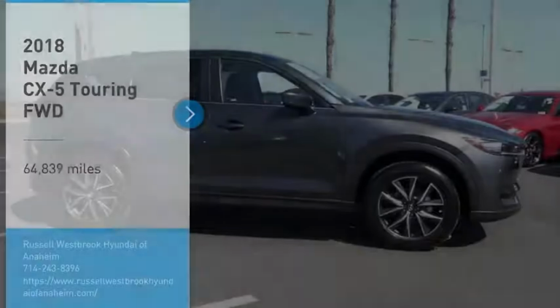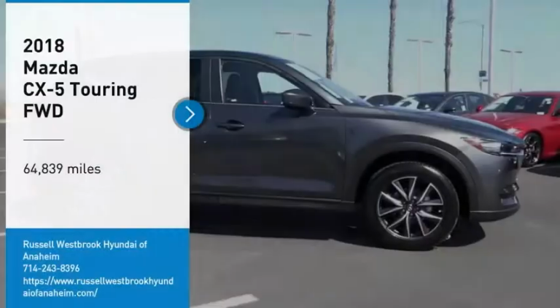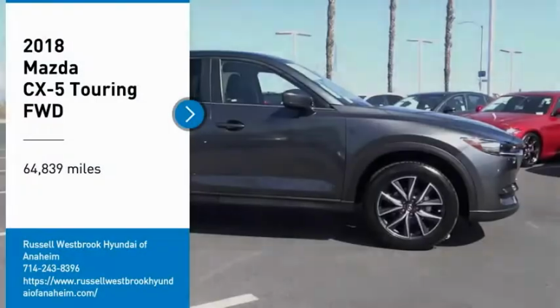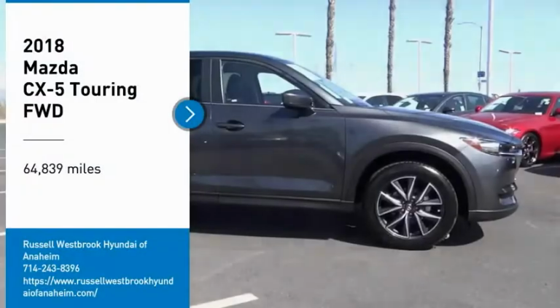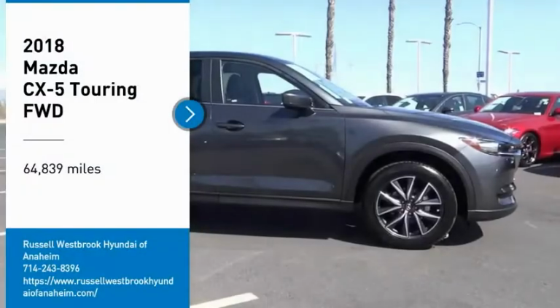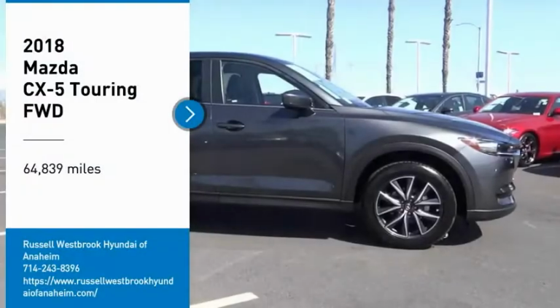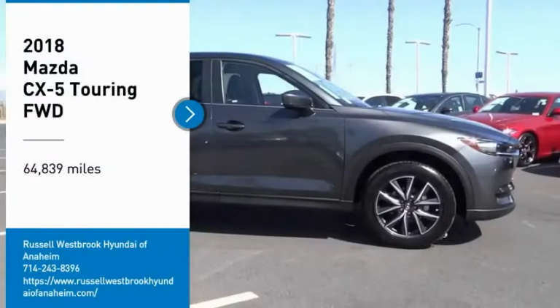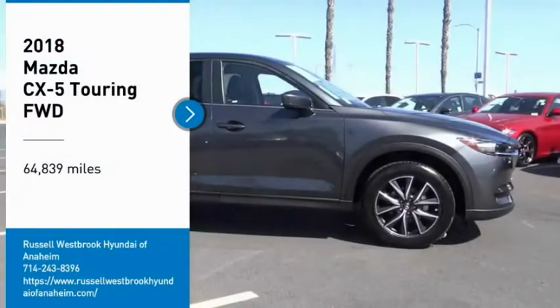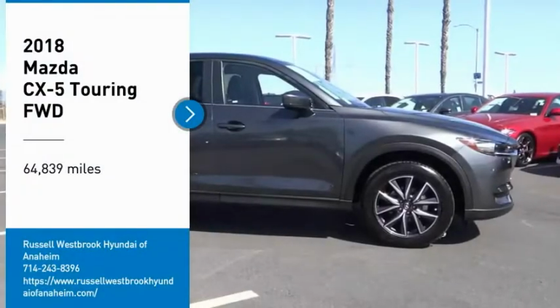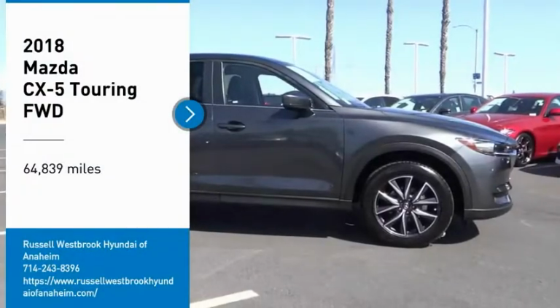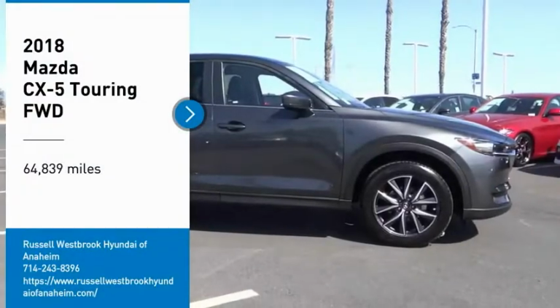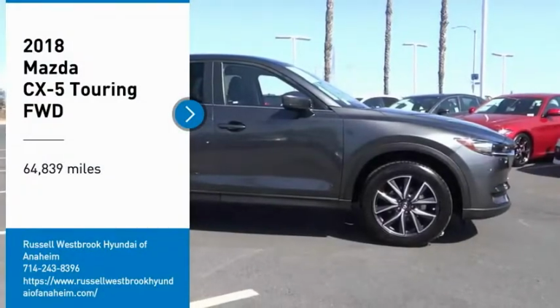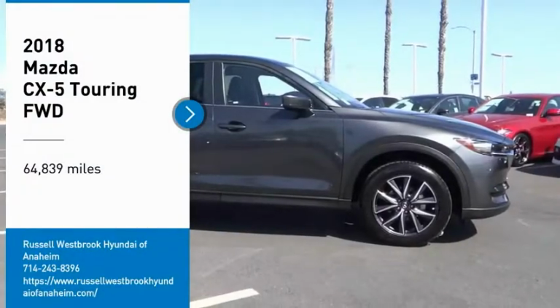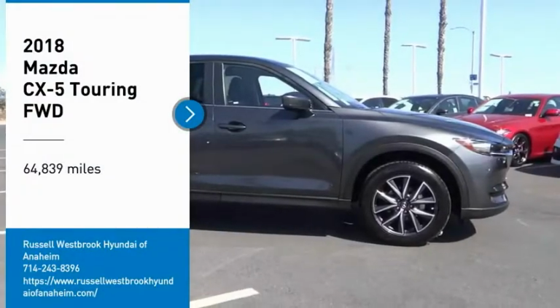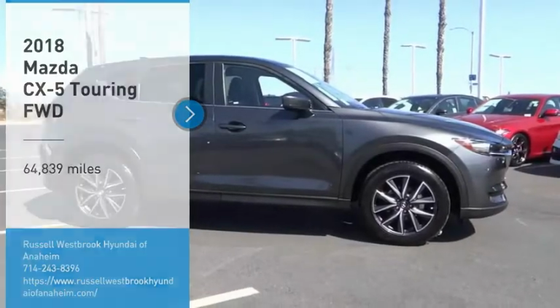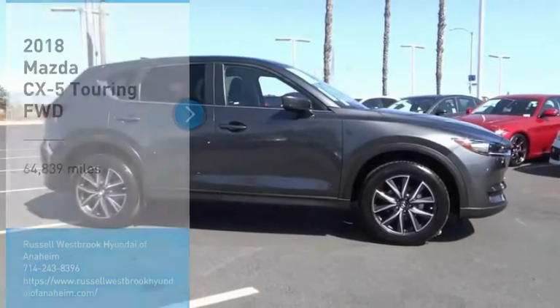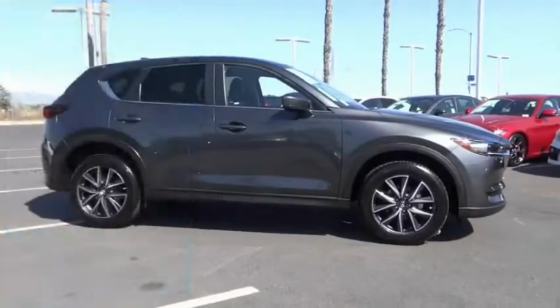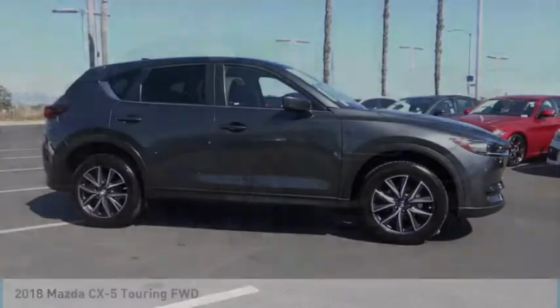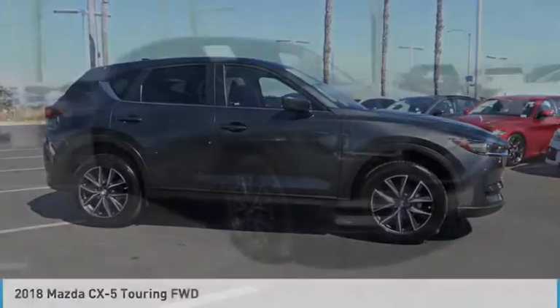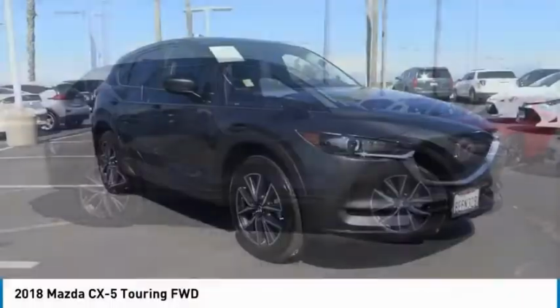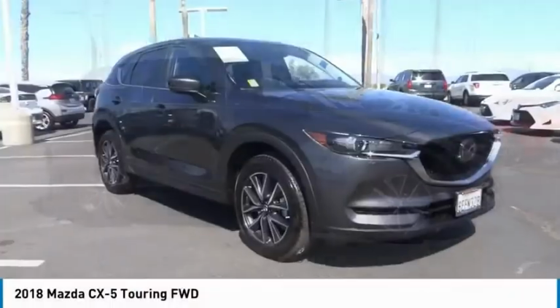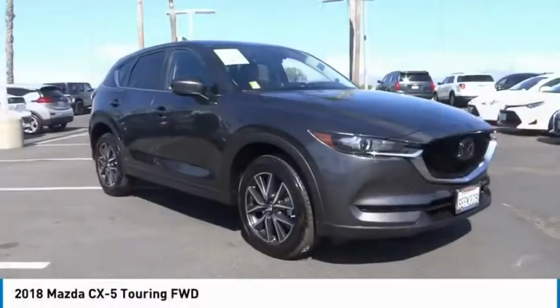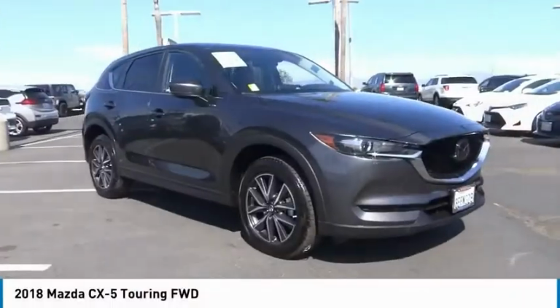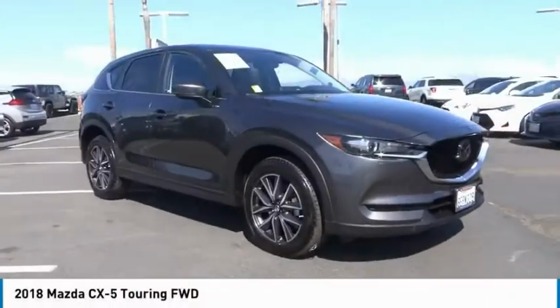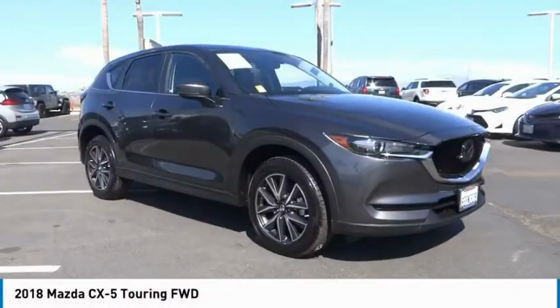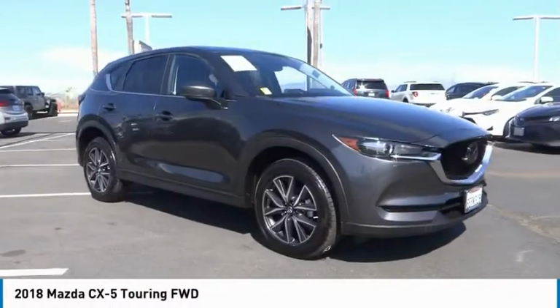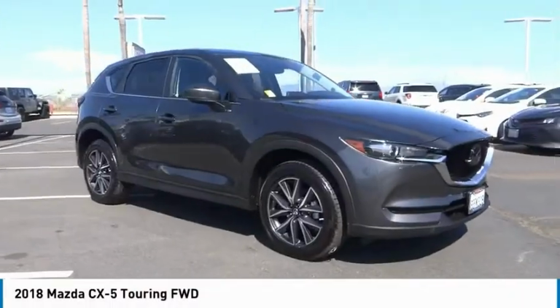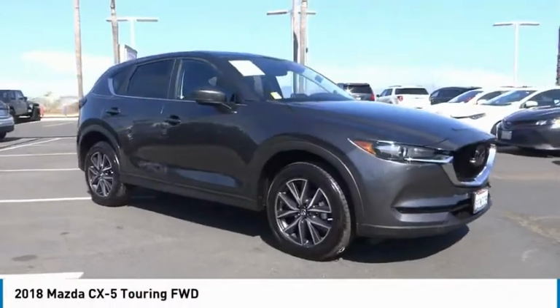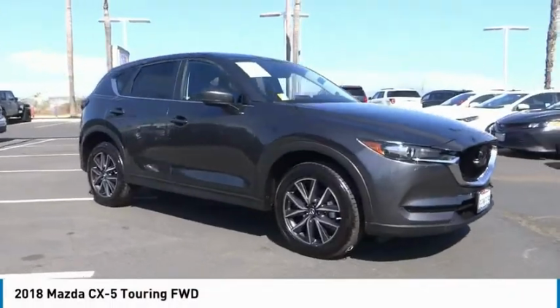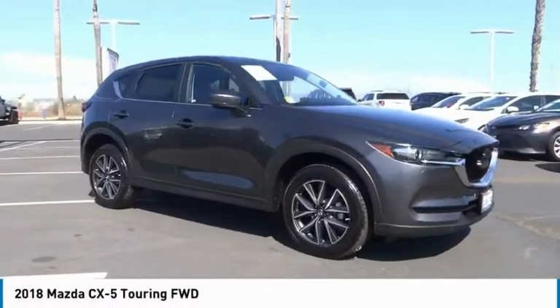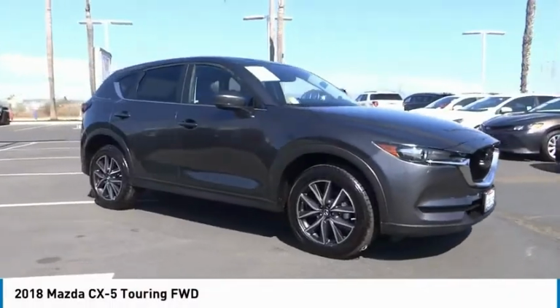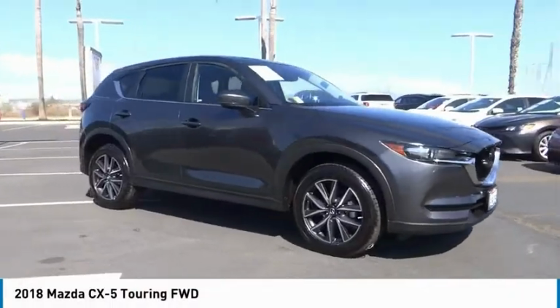Looking for the right vehicle? Check out the 2018 CX-5.